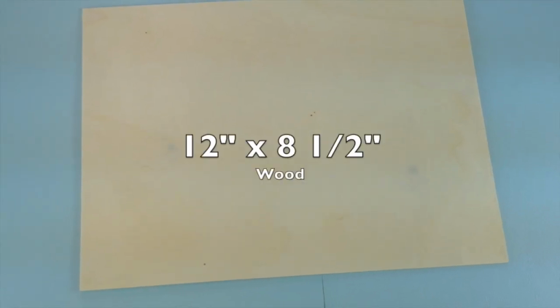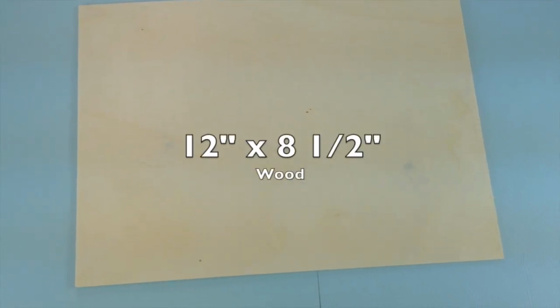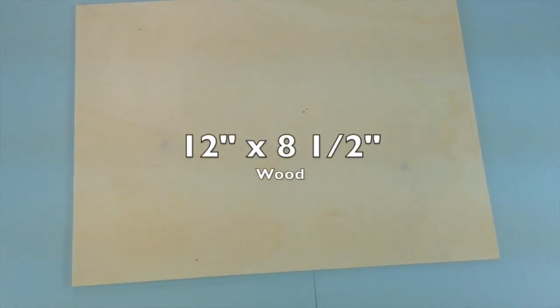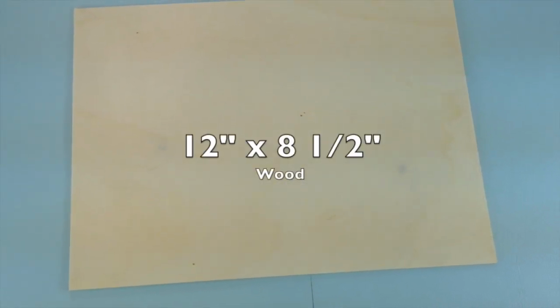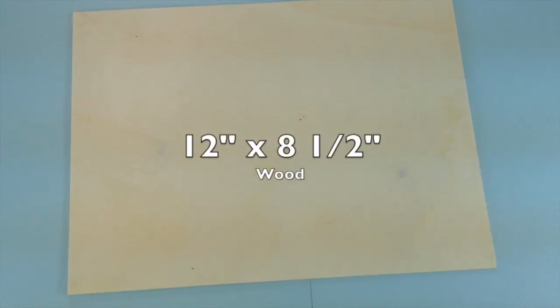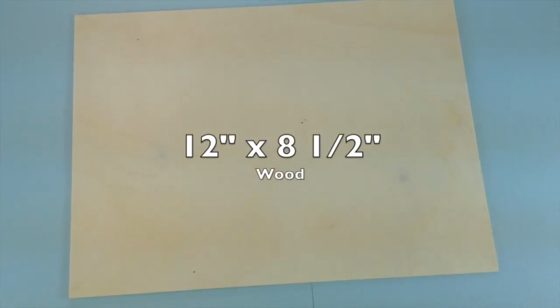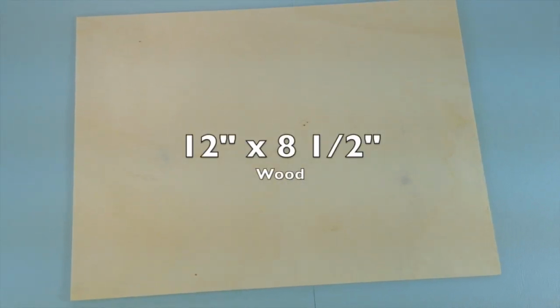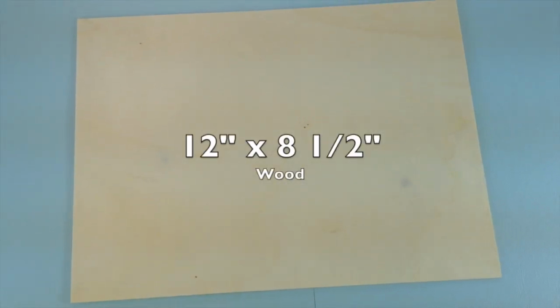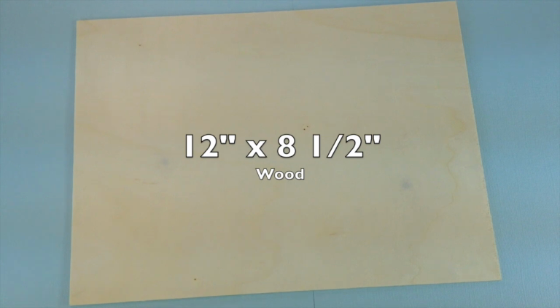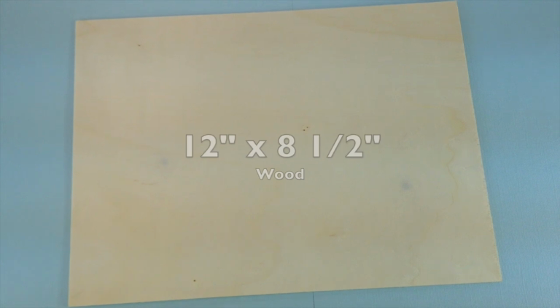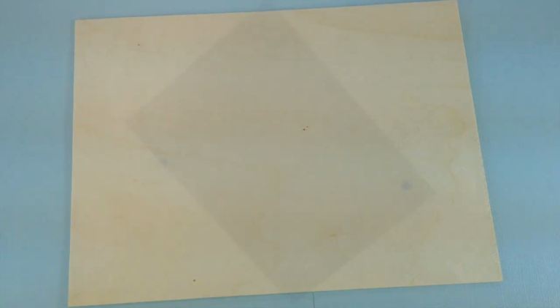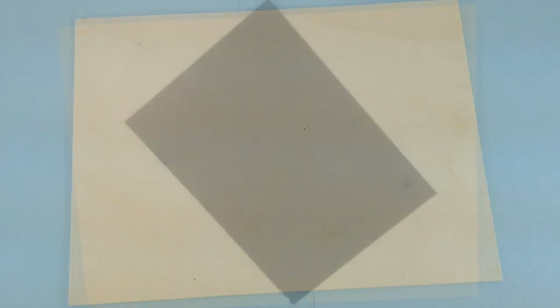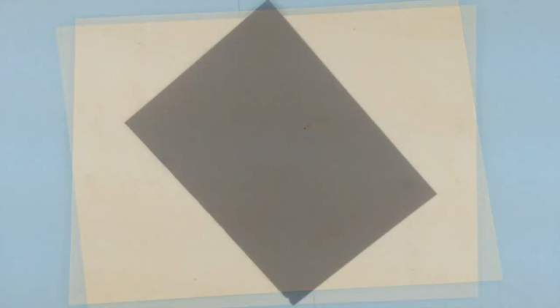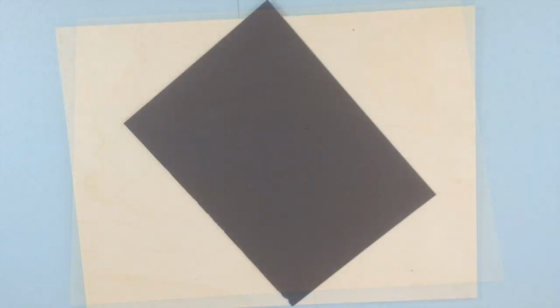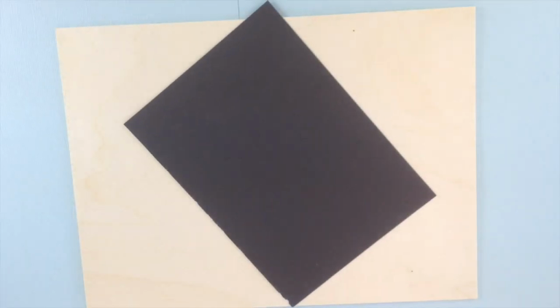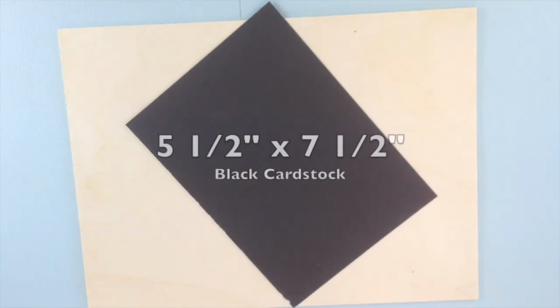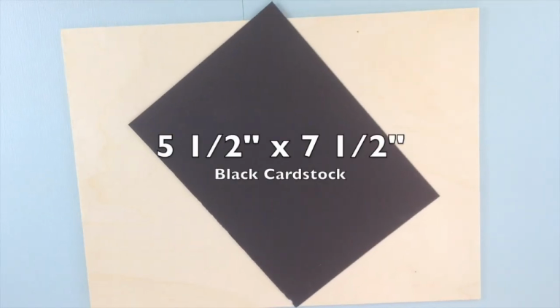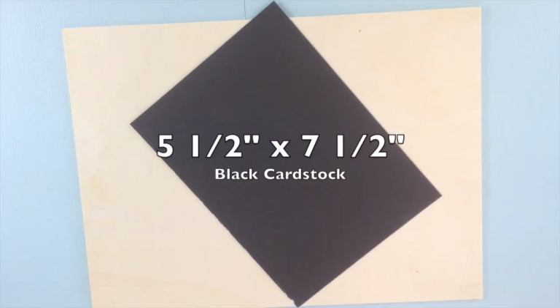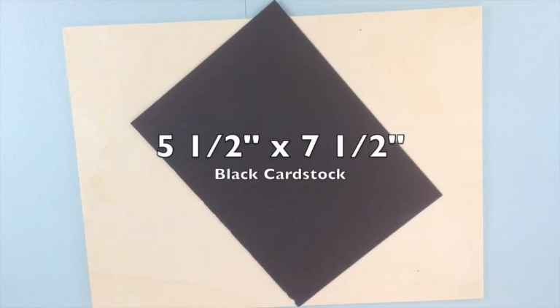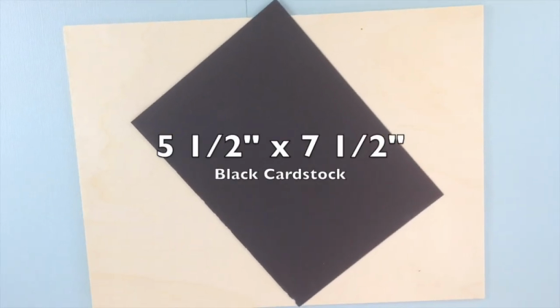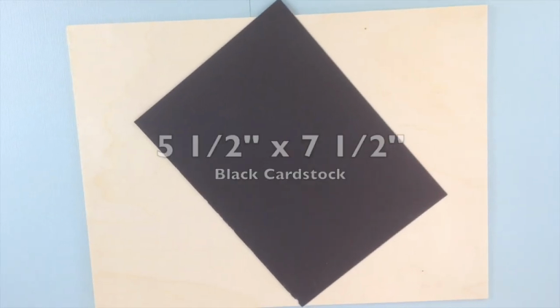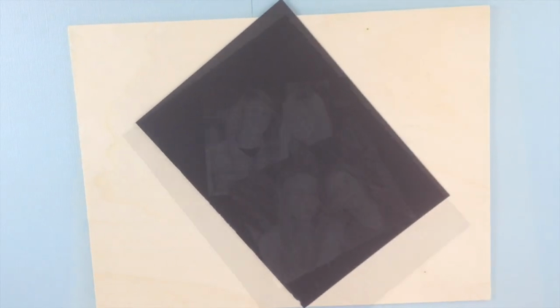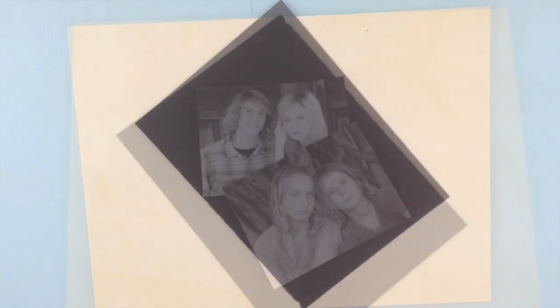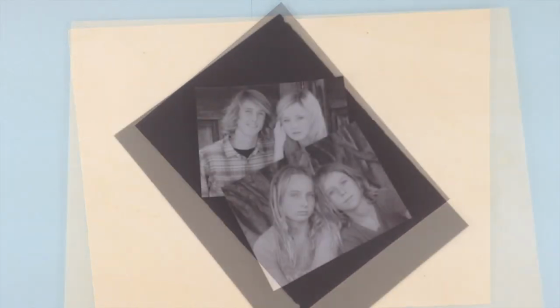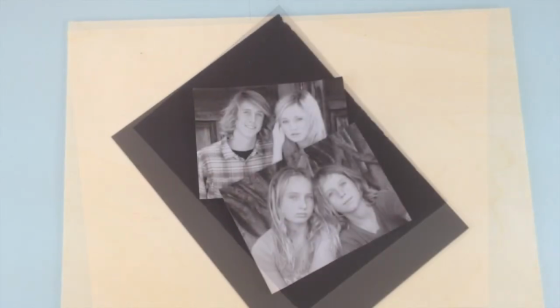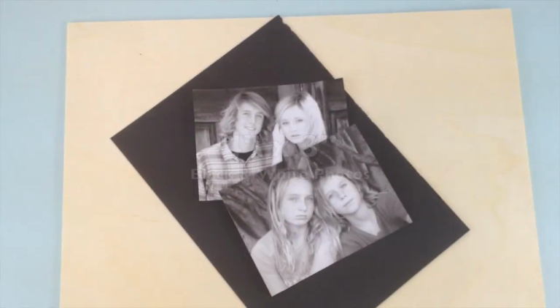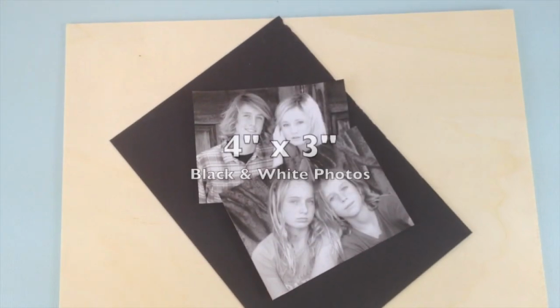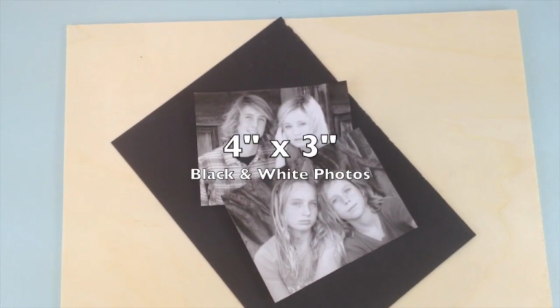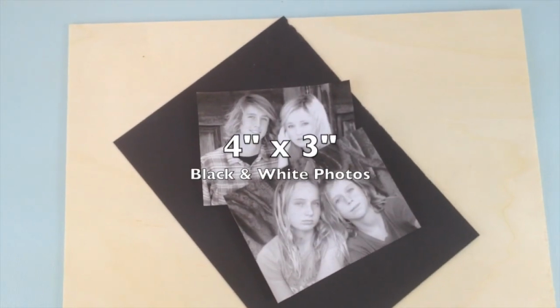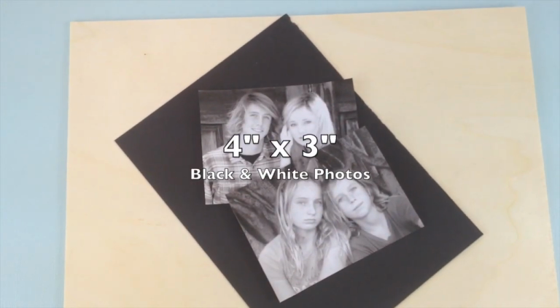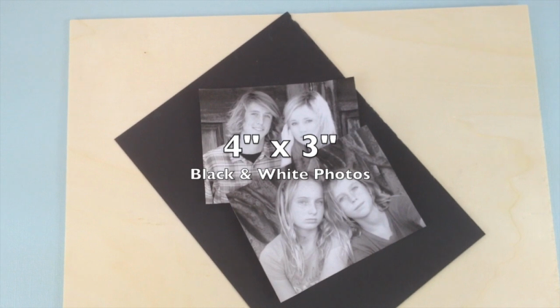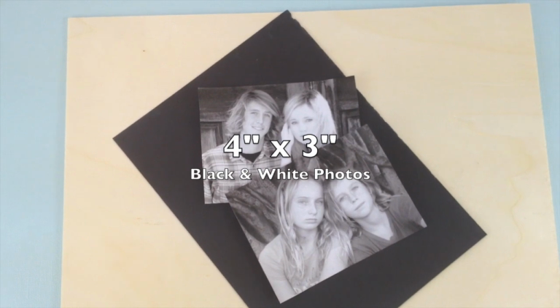A piece of wood — I used a balsa lightweight wood — black cardstock, and two black and white photos.